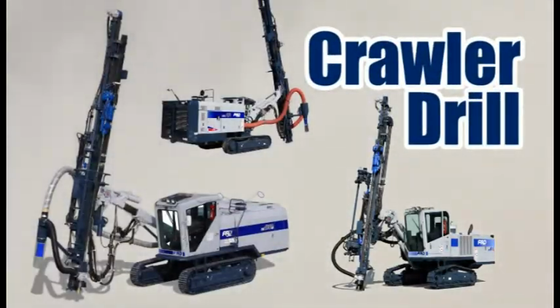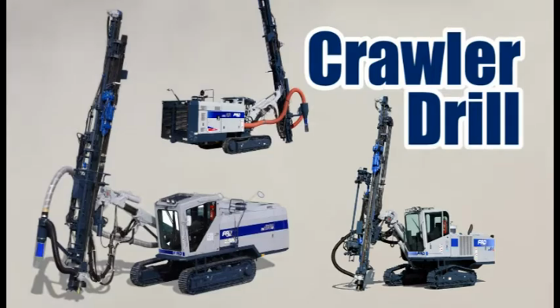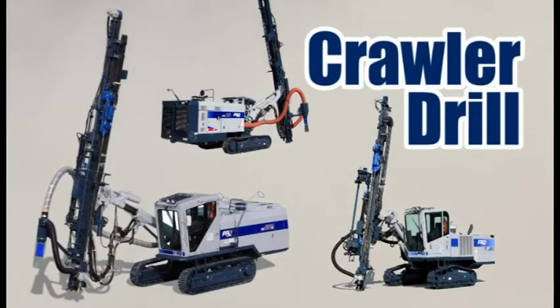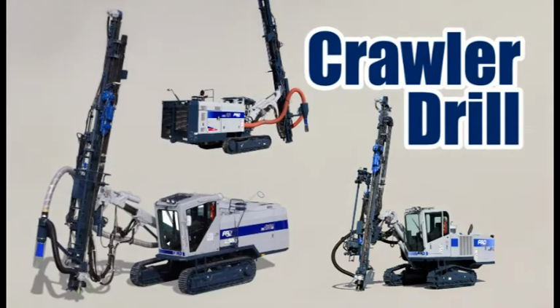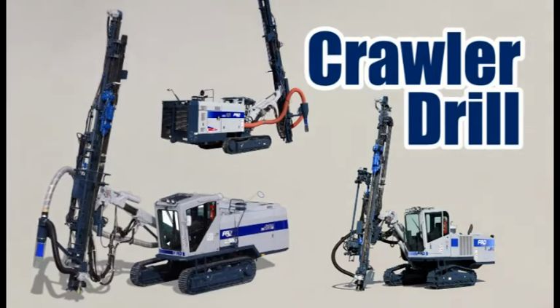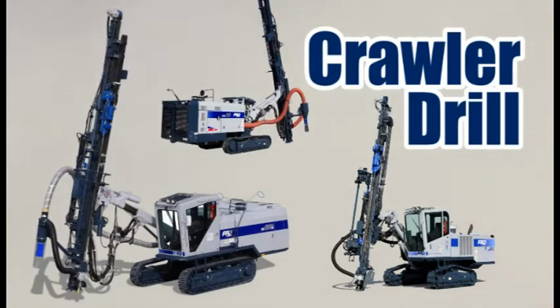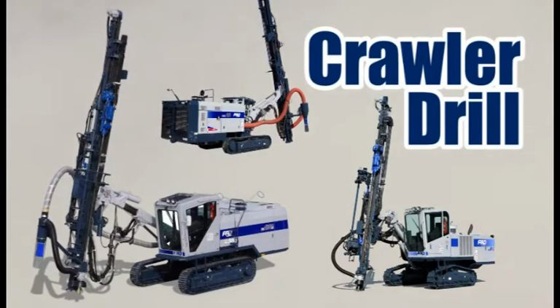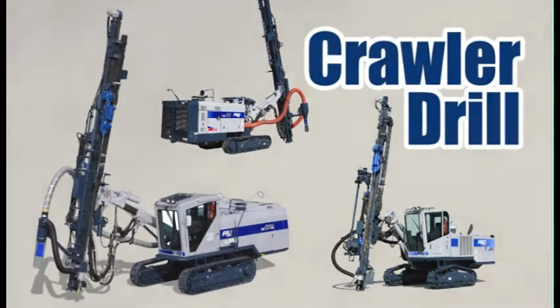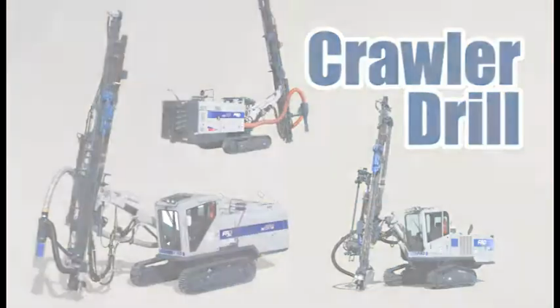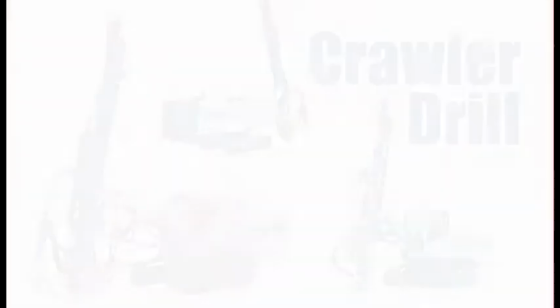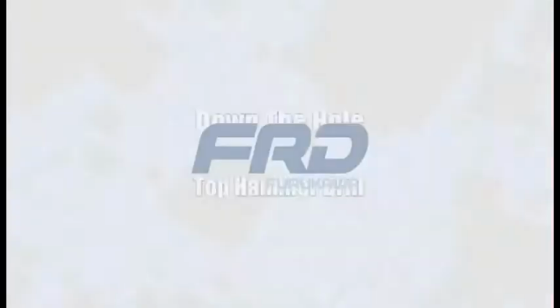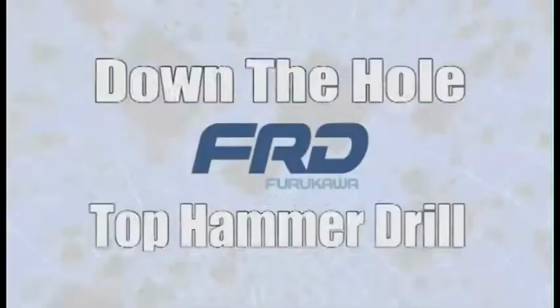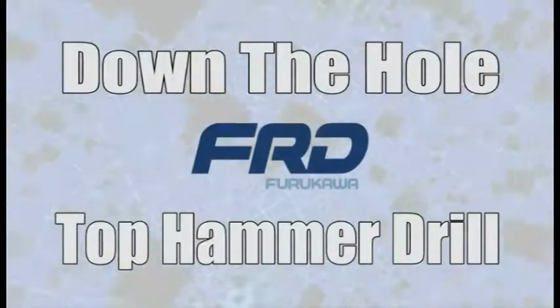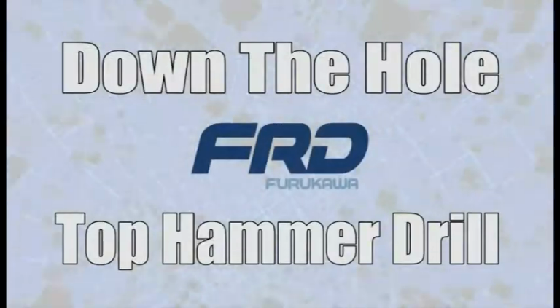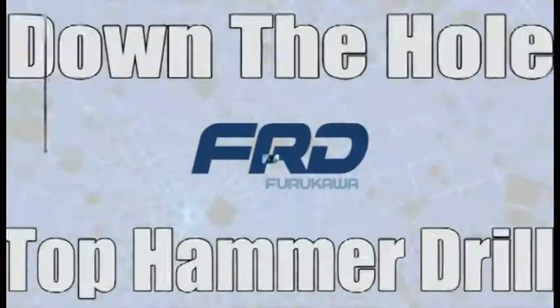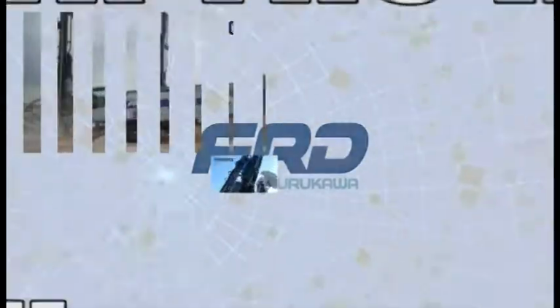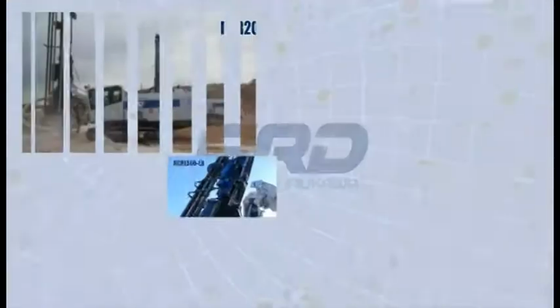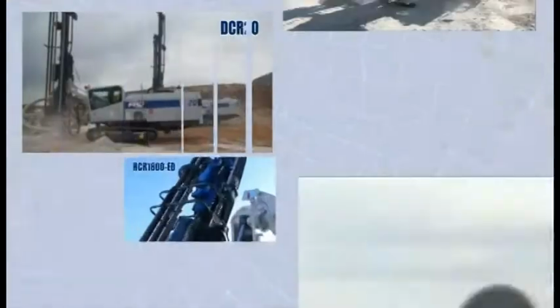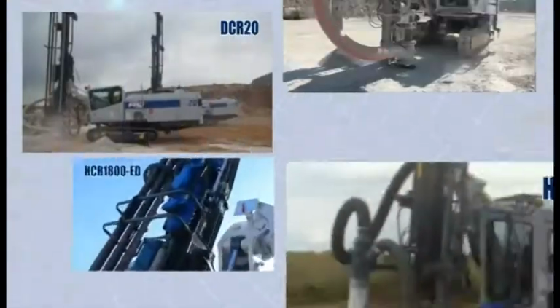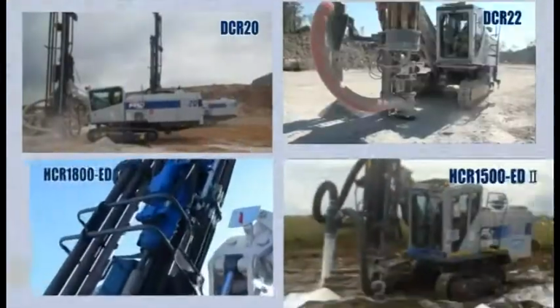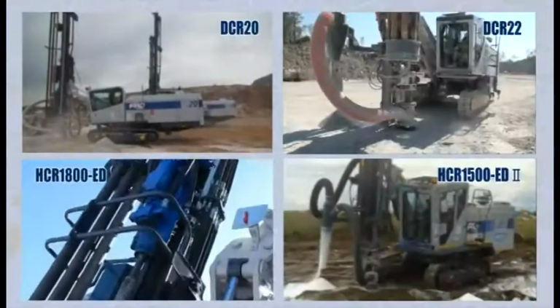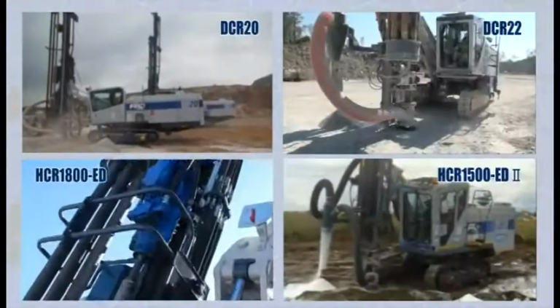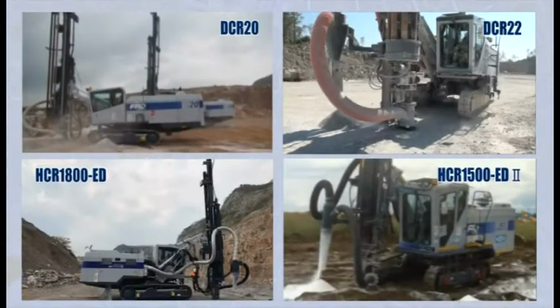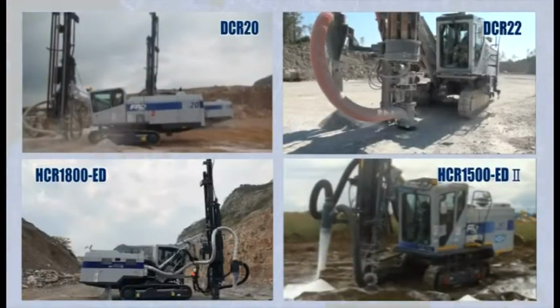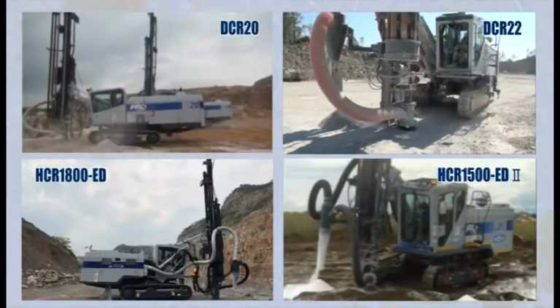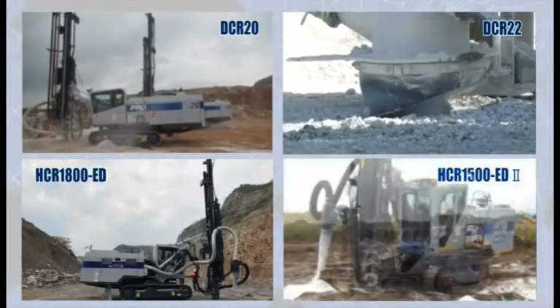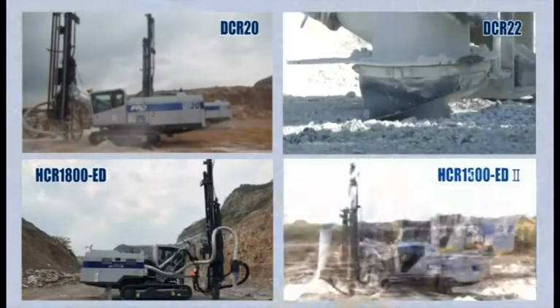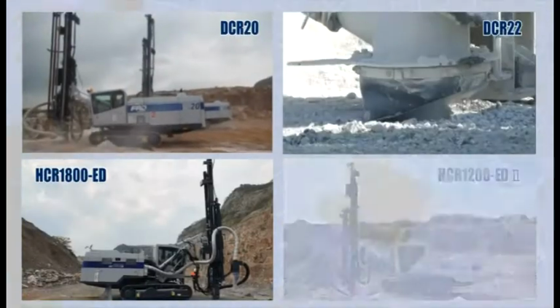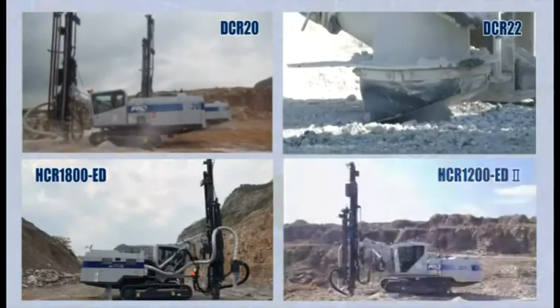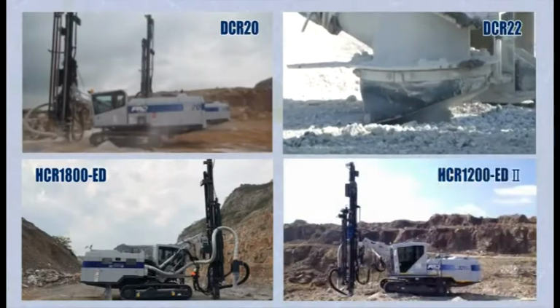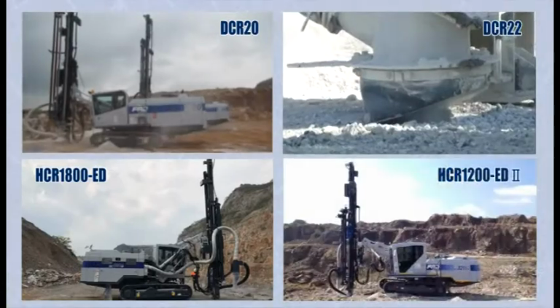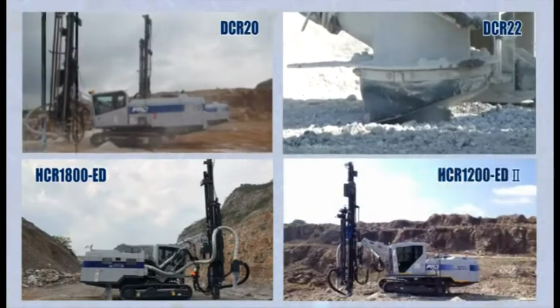Crawler Drill. FRD released crawler drills and down the hole drills.